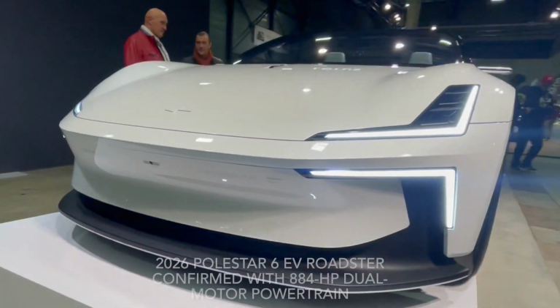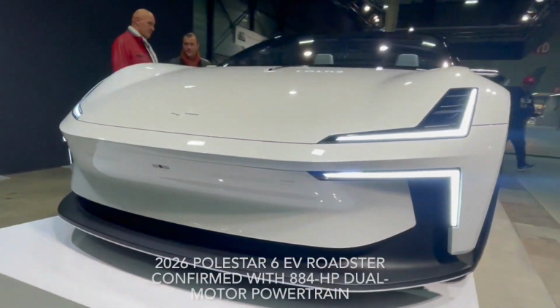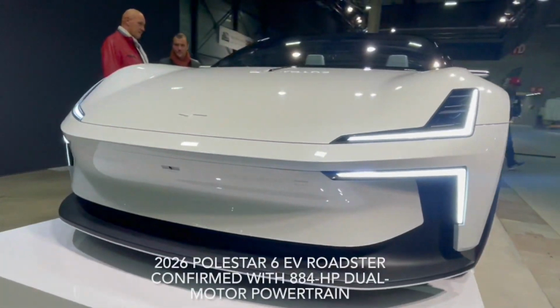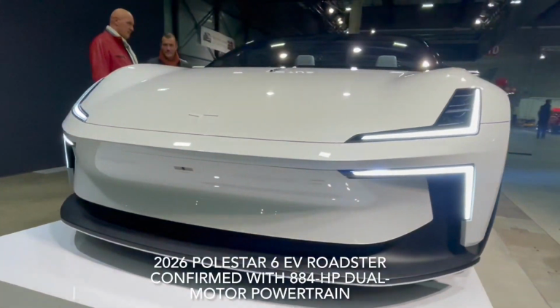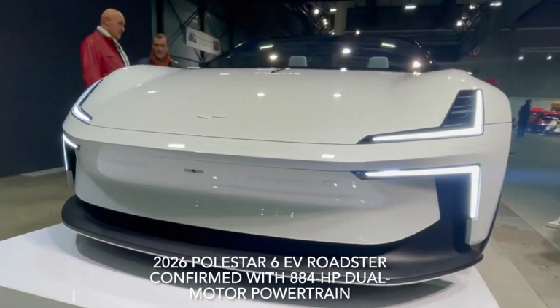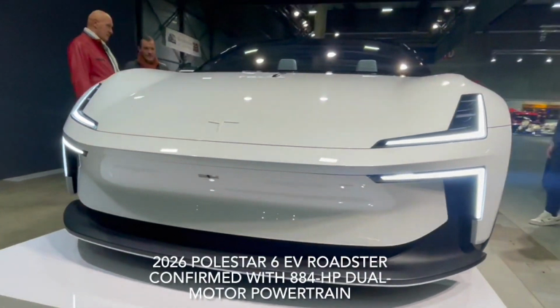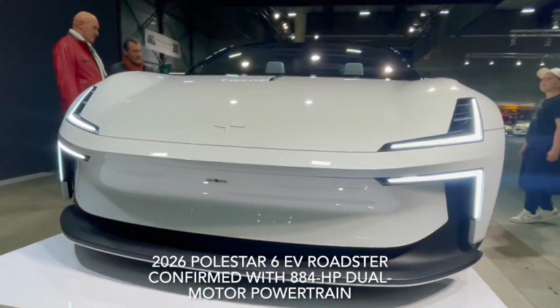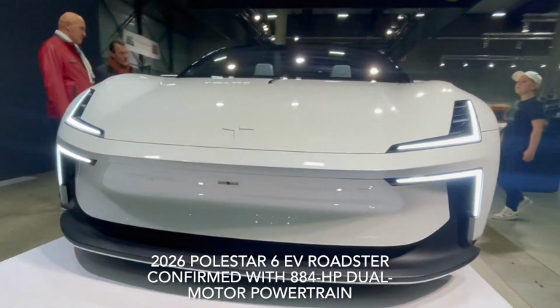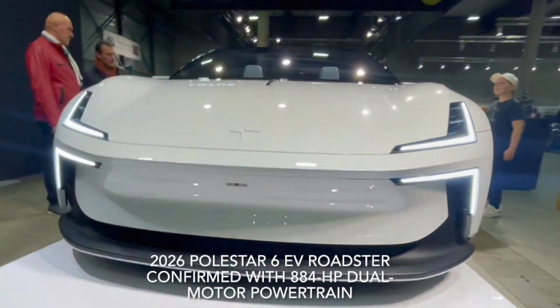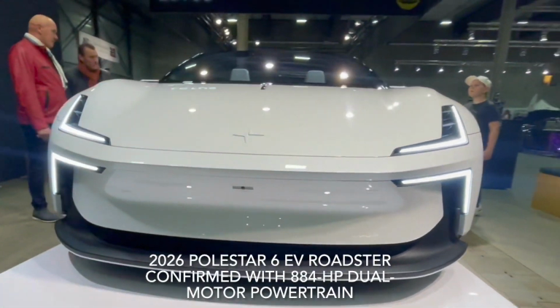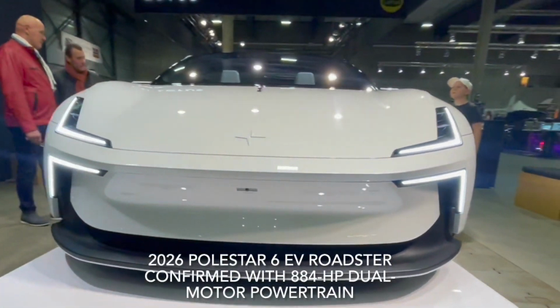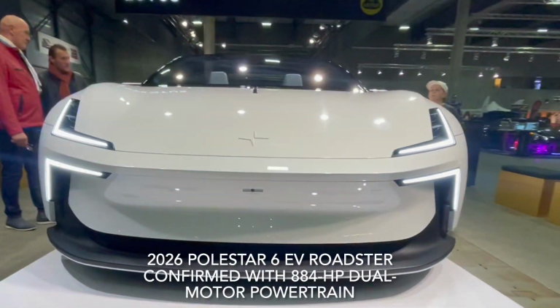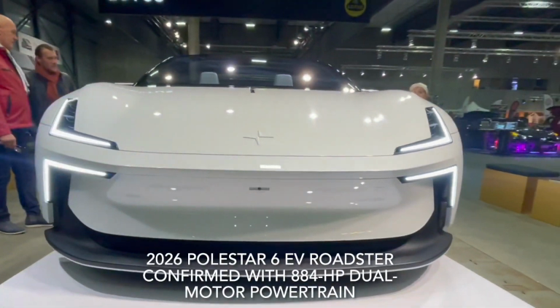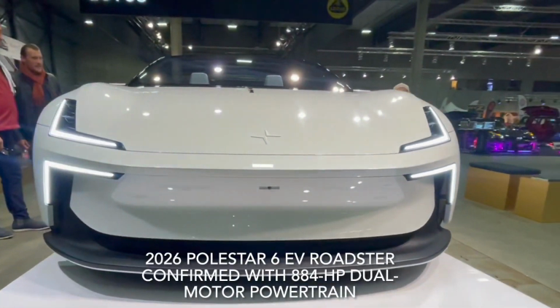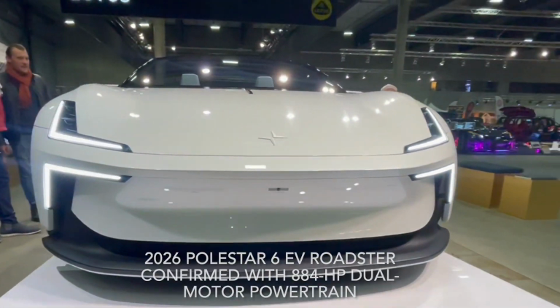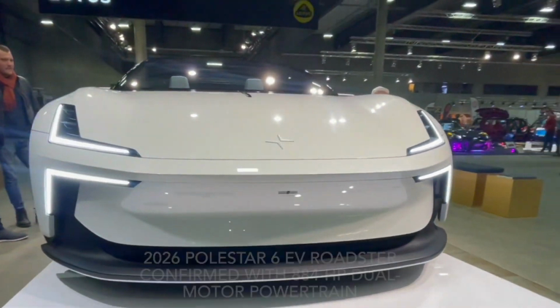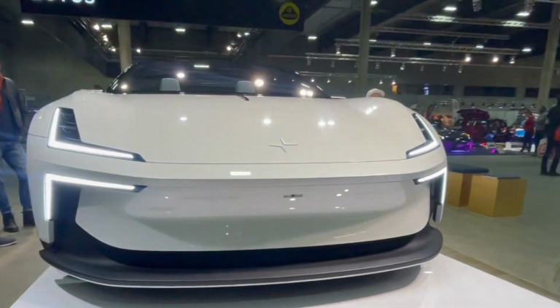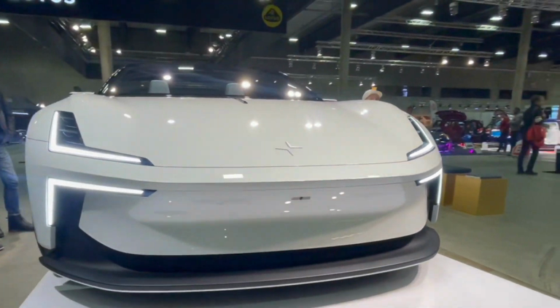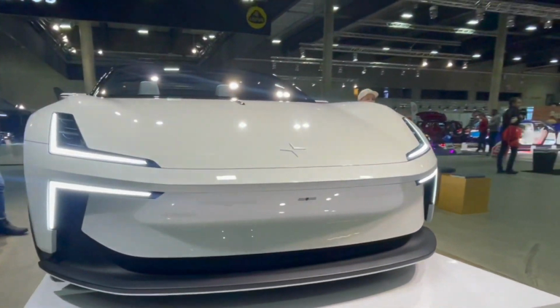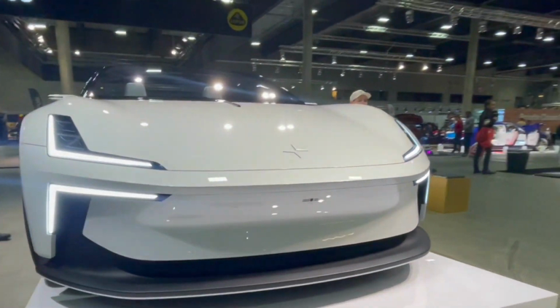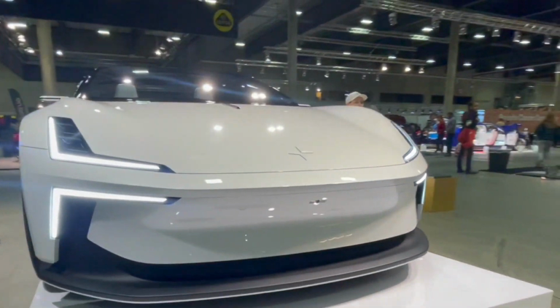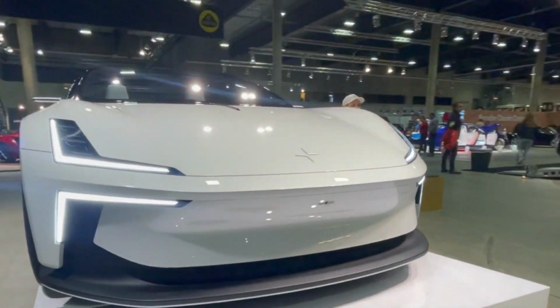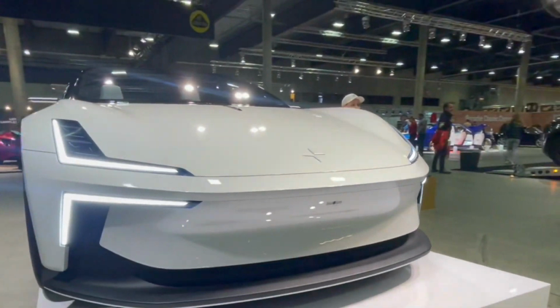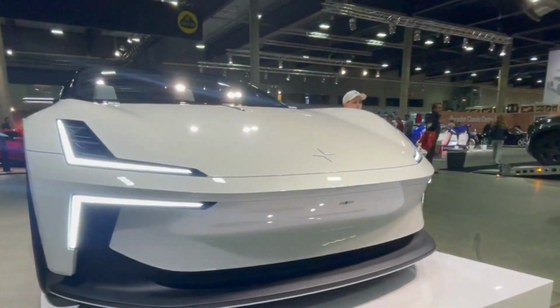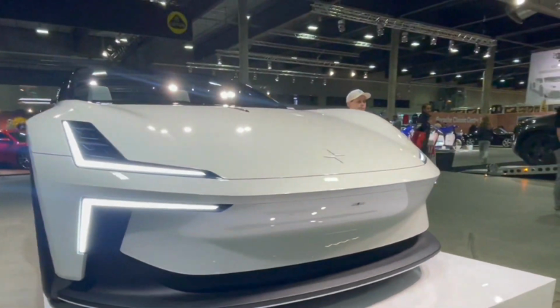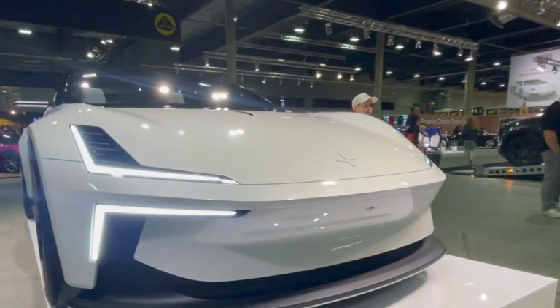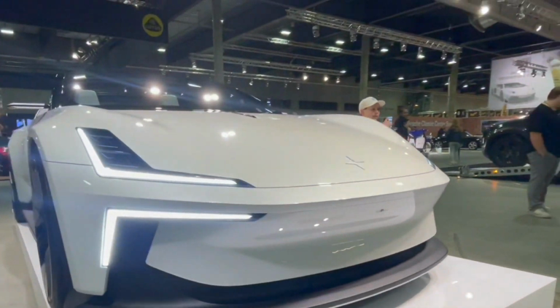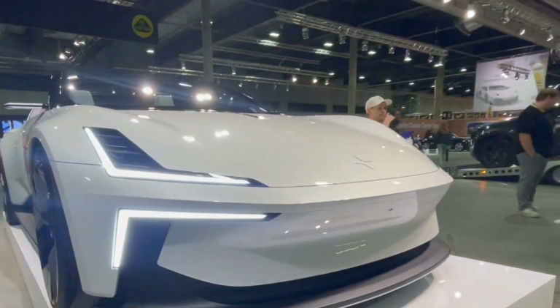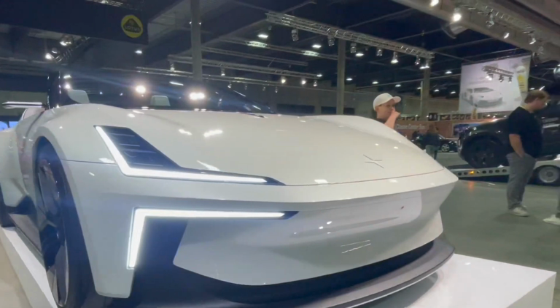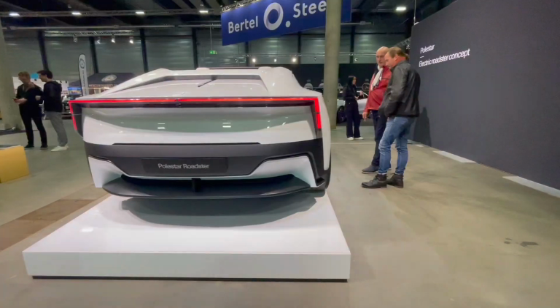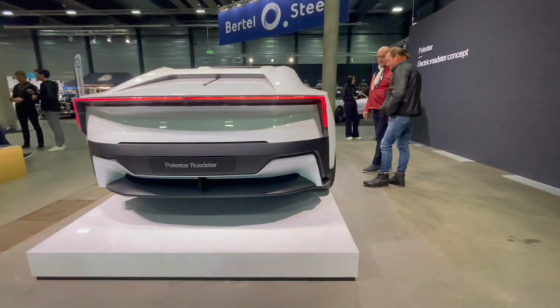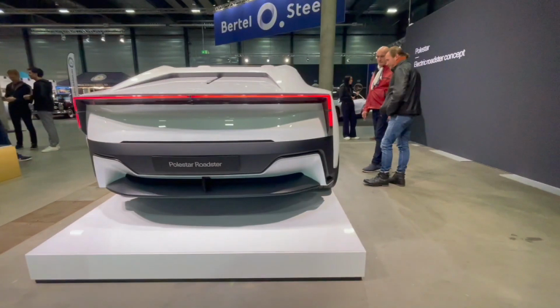2026 Polestar 6 Roadster confirmed with 884hp dual-motor powertrain.